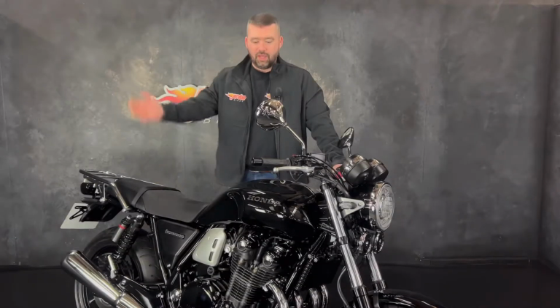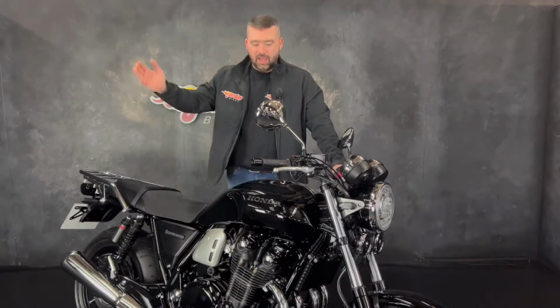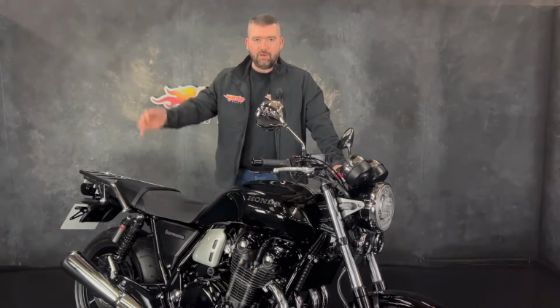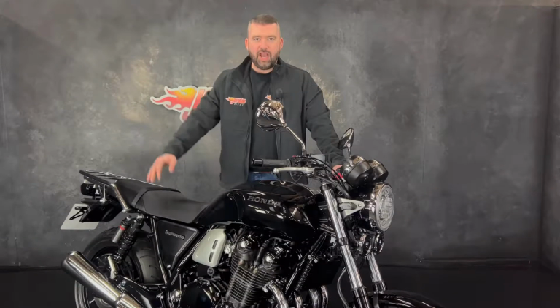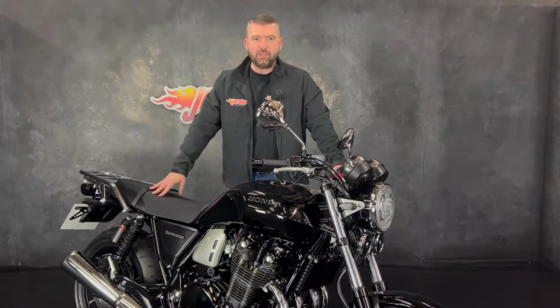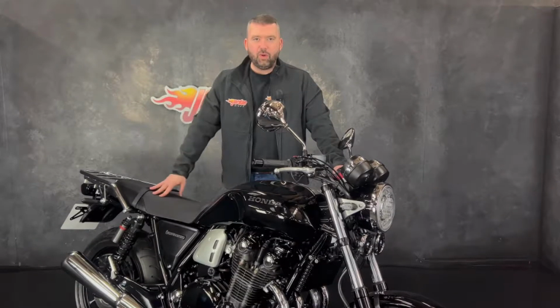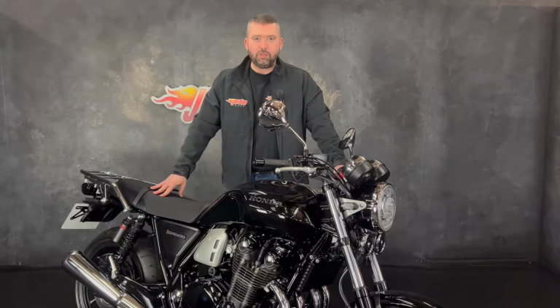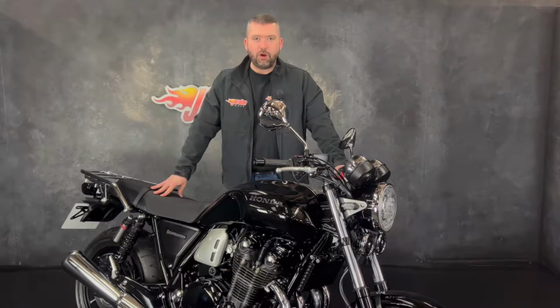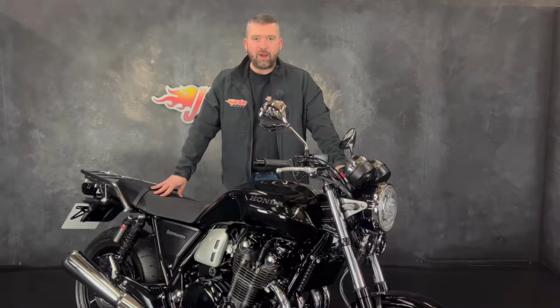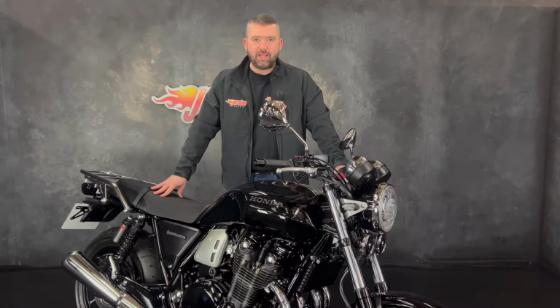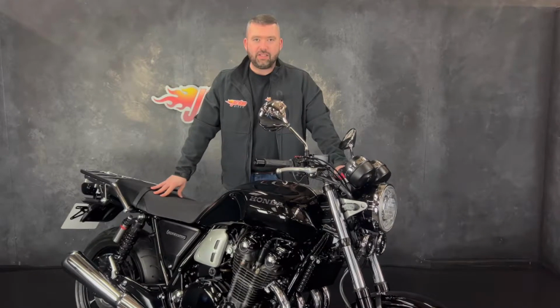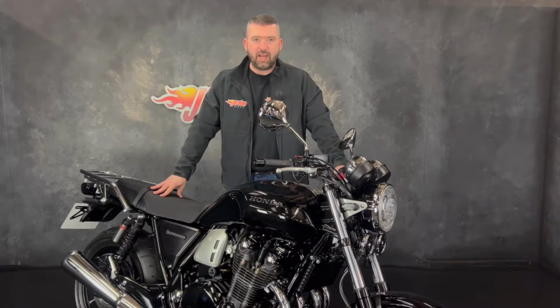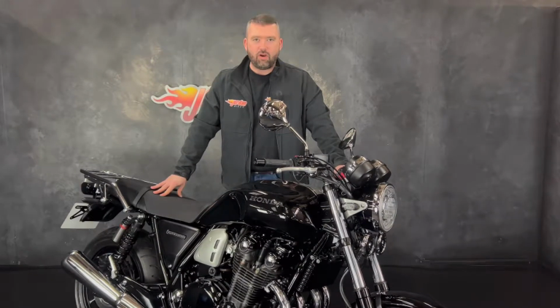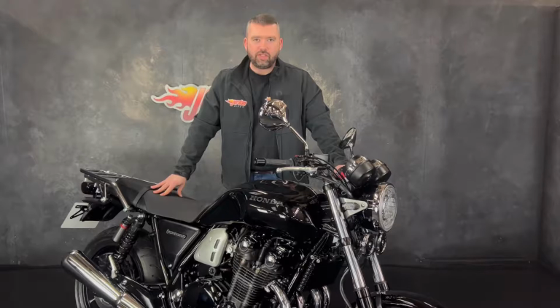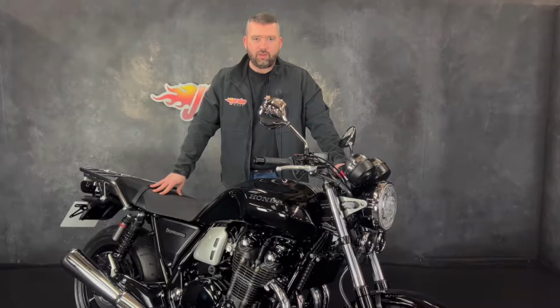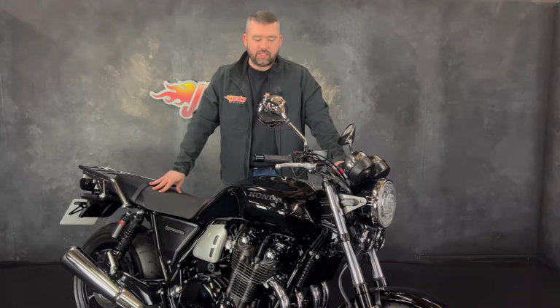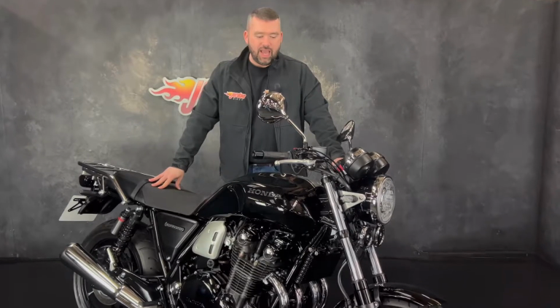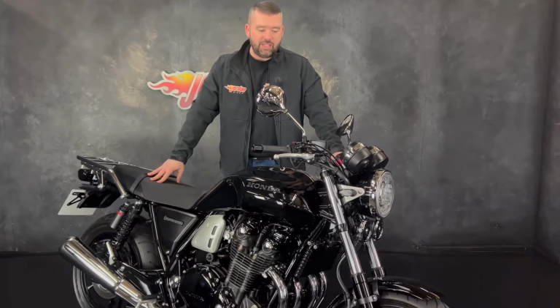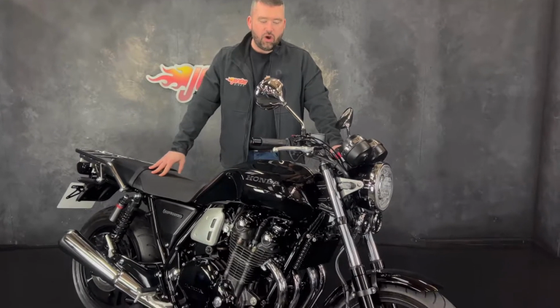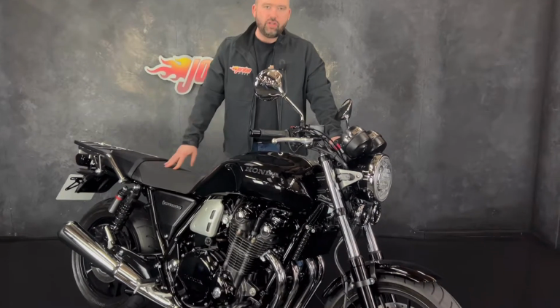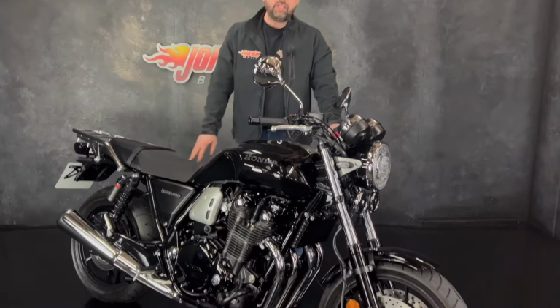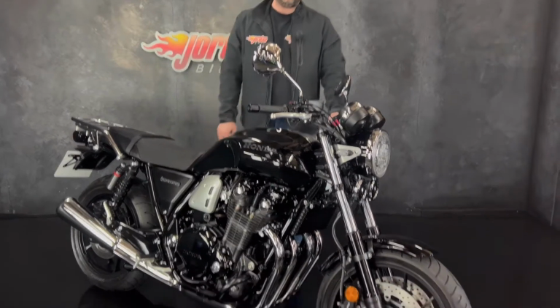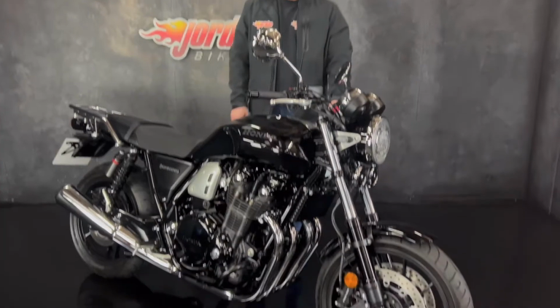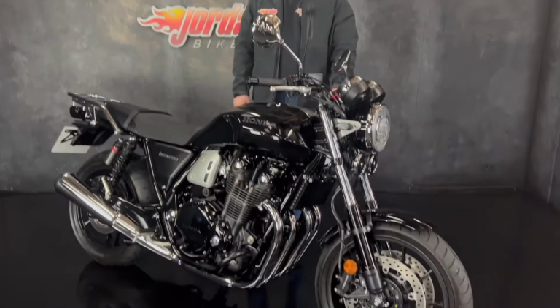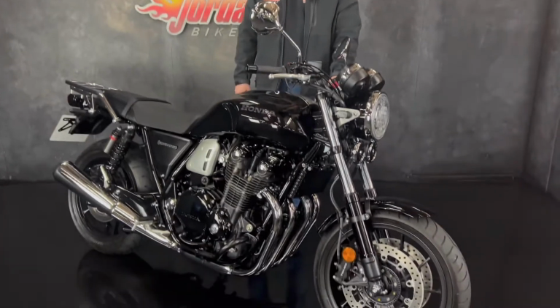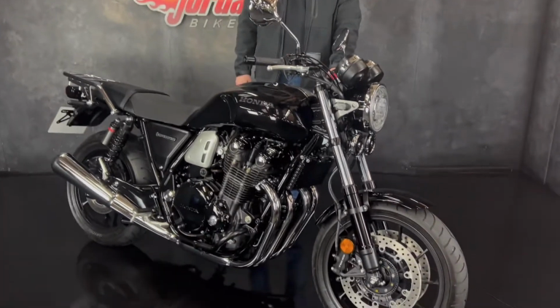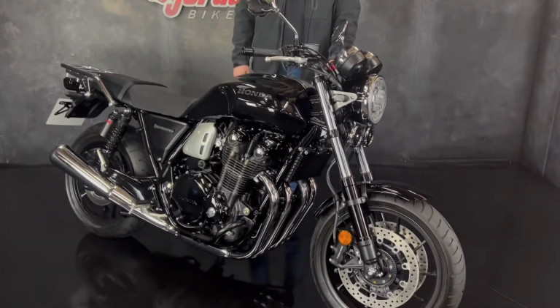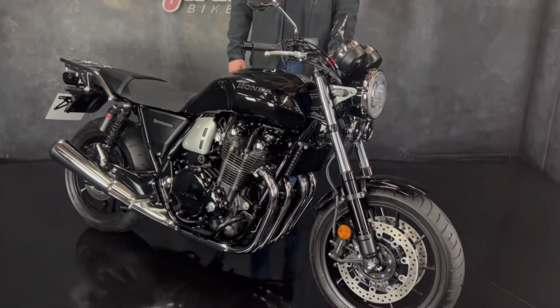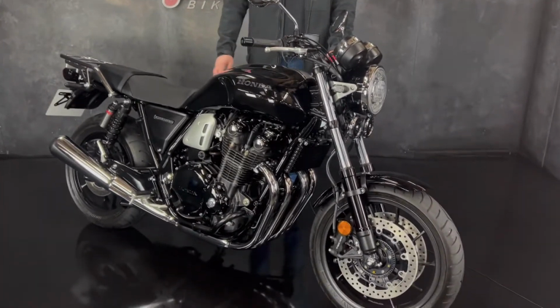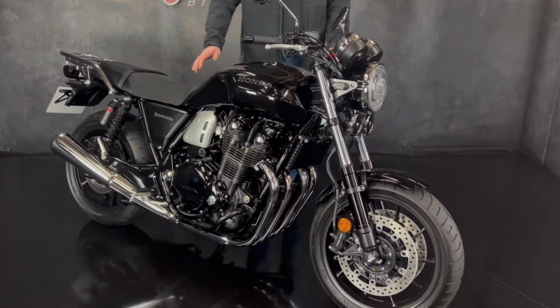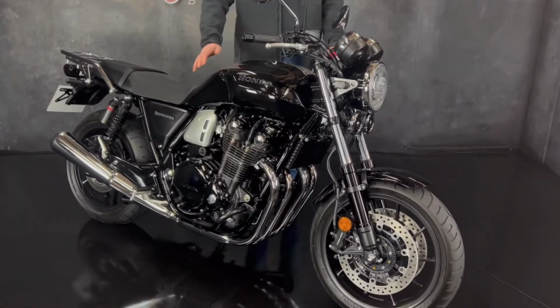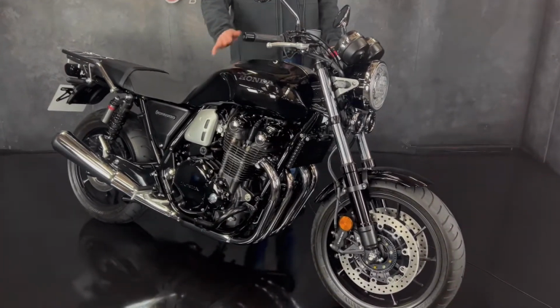Hey guys, it's Will at Jordan Bikes and today I've got to sell this. It is a Honda CB 1100 RS in black.